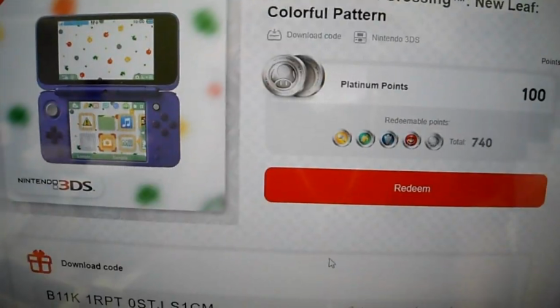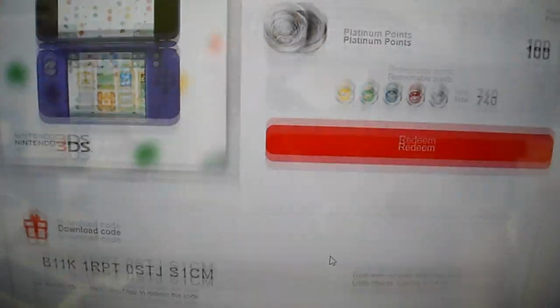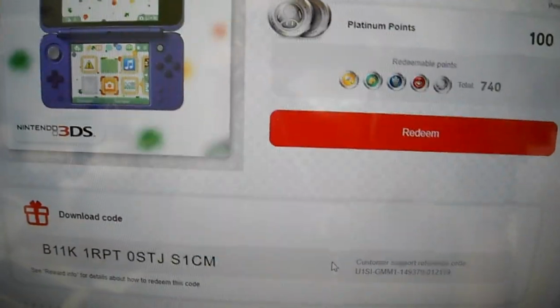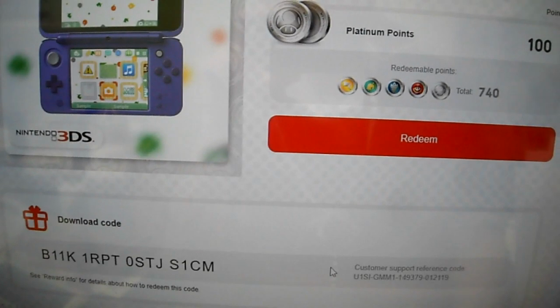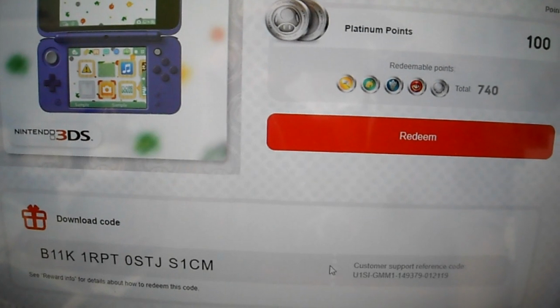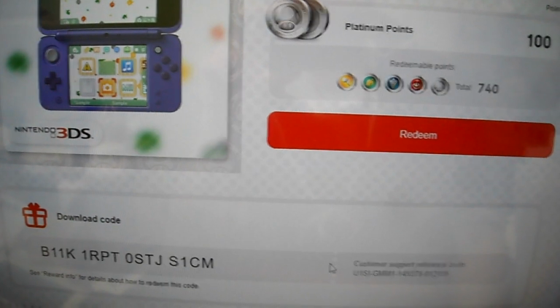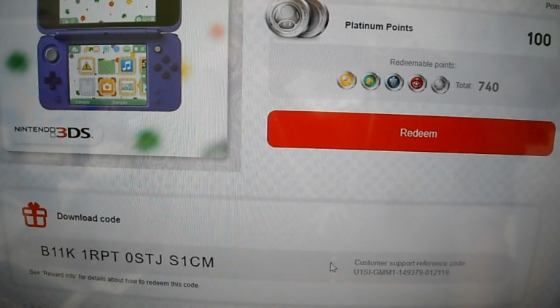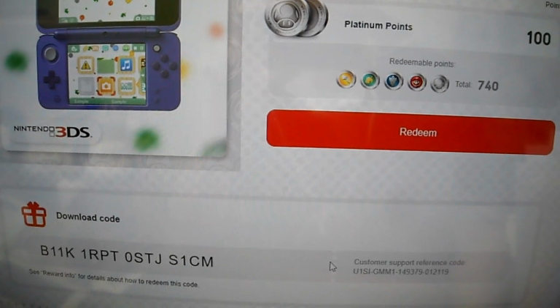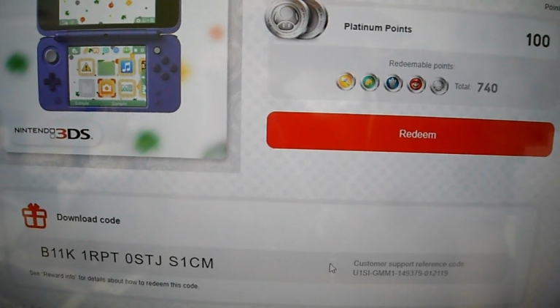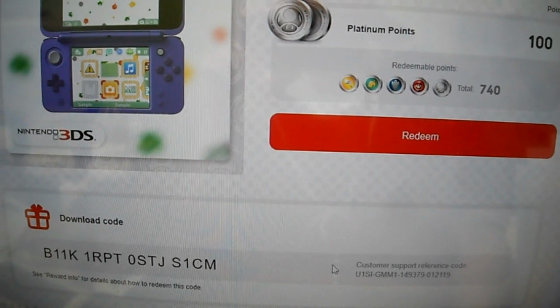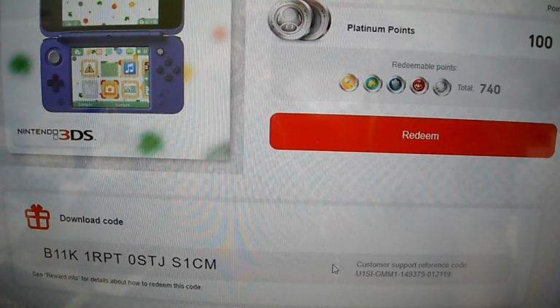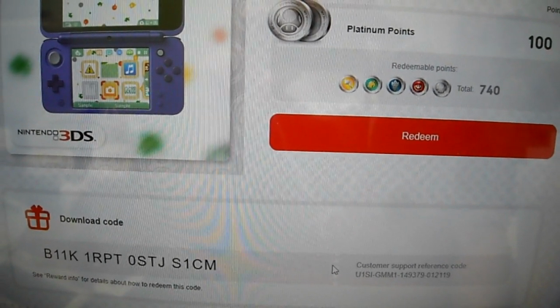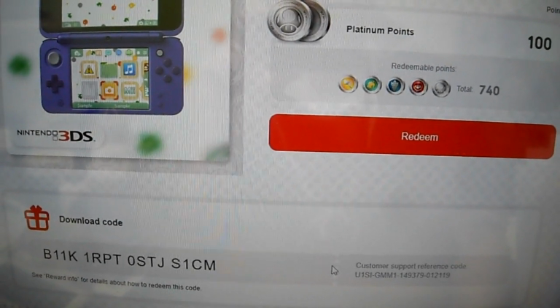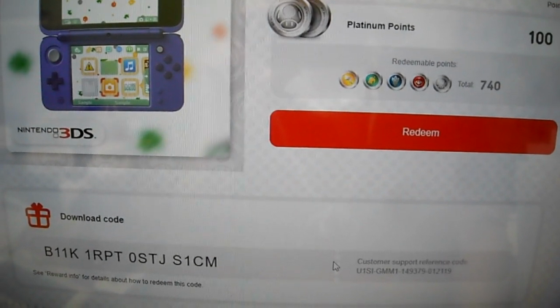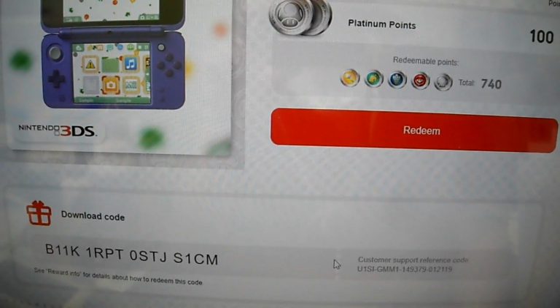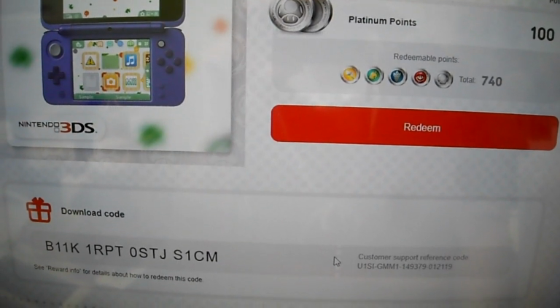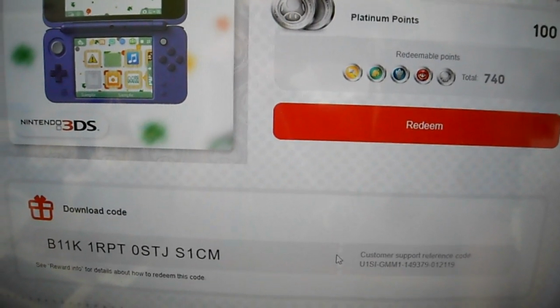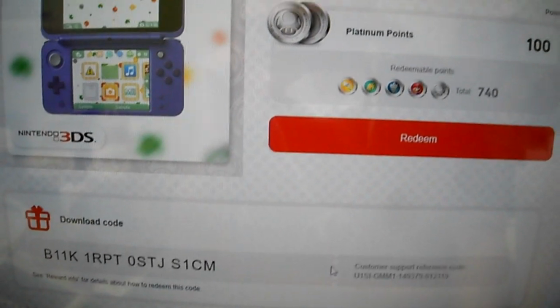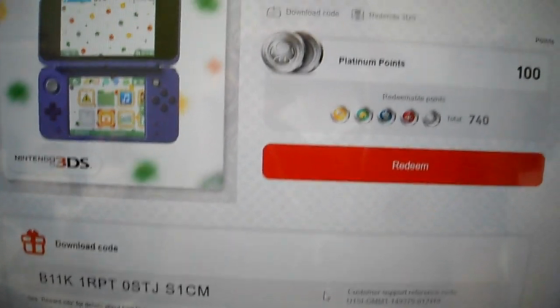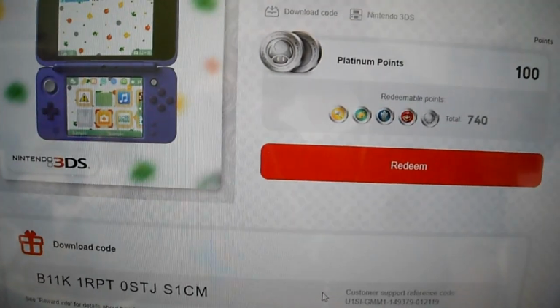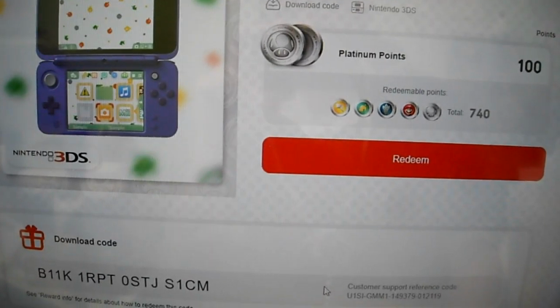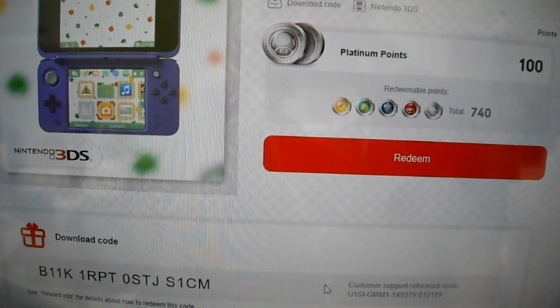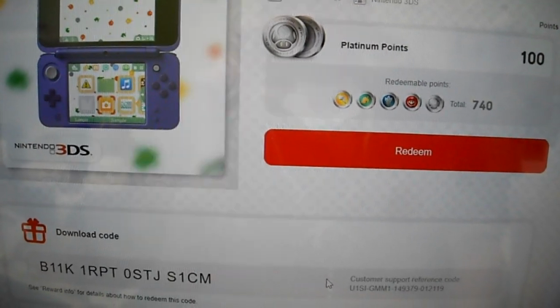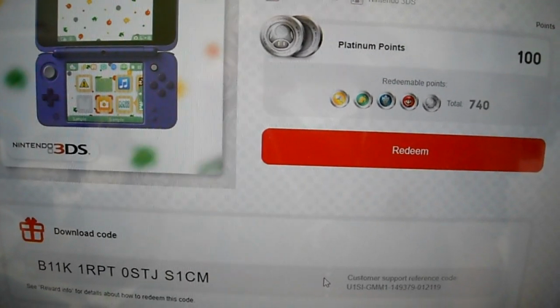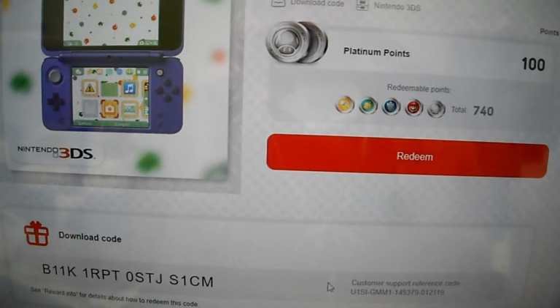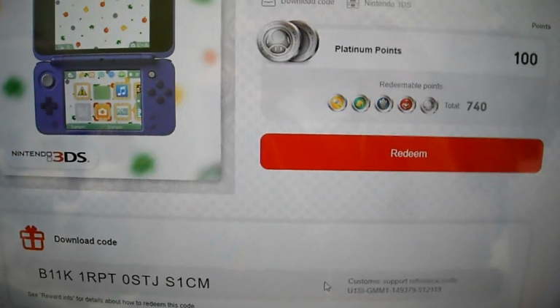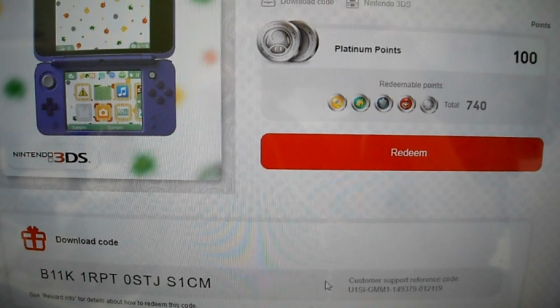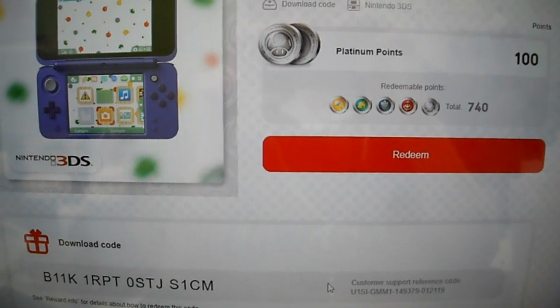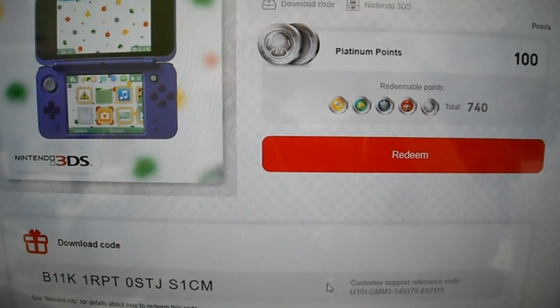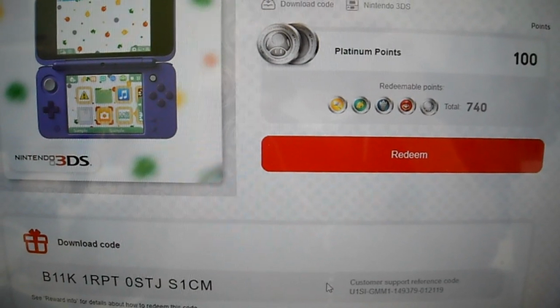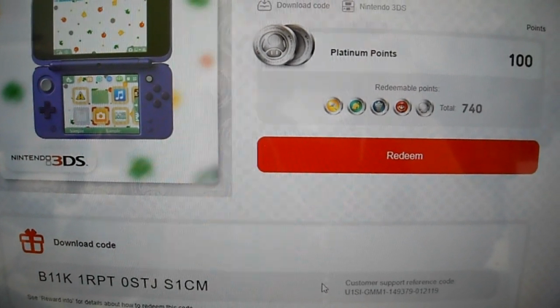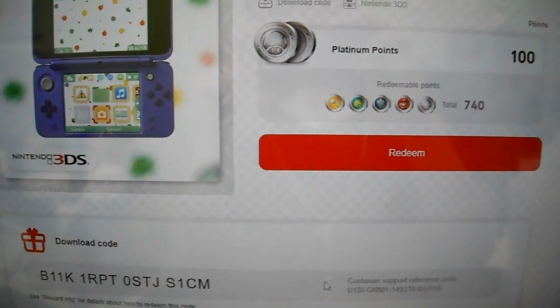There's the code, and if you miss out on this one, you got one more chance to get this. Alright, don't forget to subscribe to the channel guys, help the channel out.